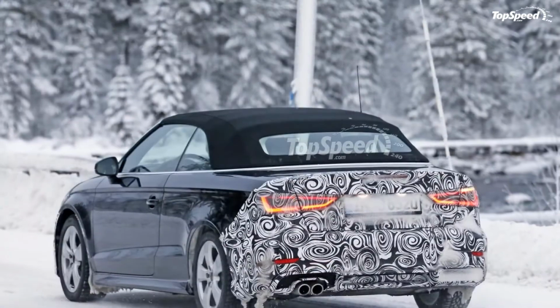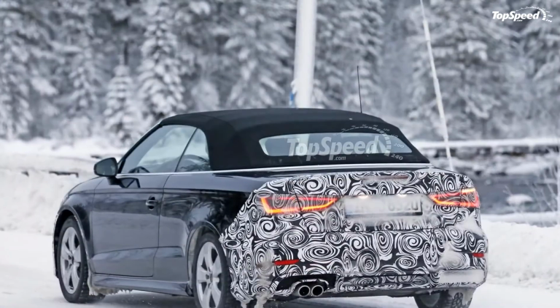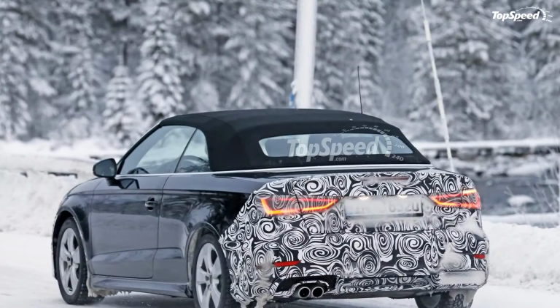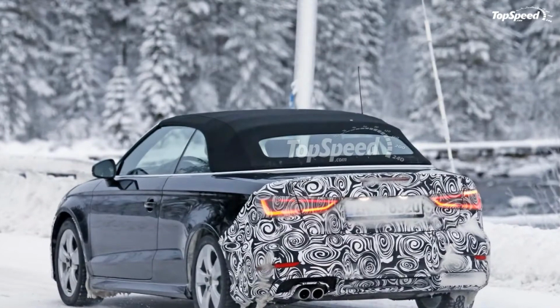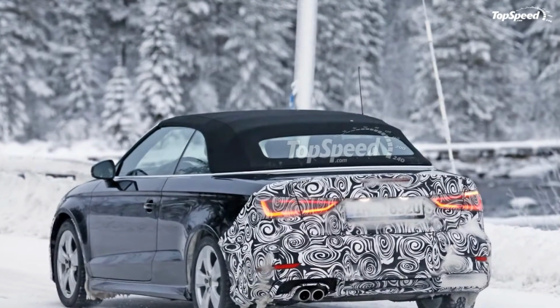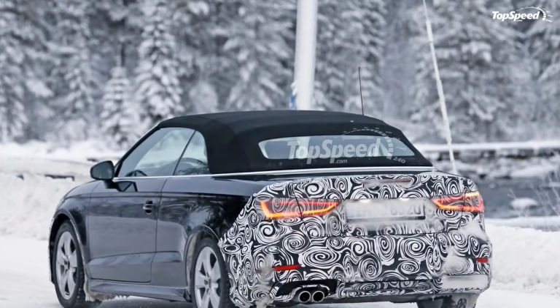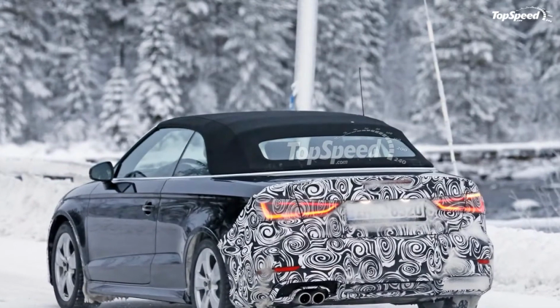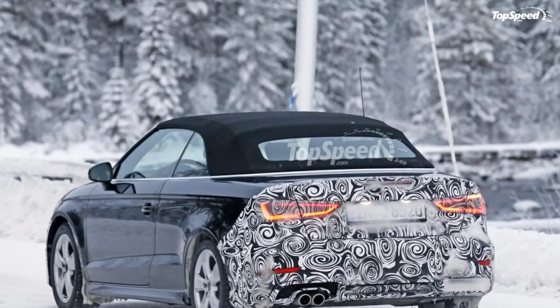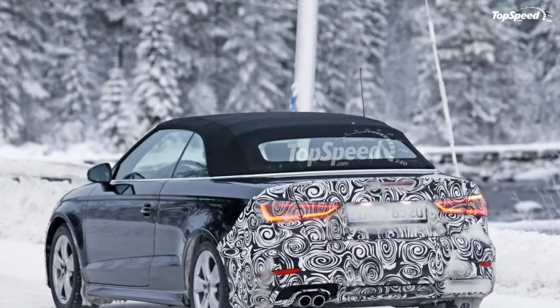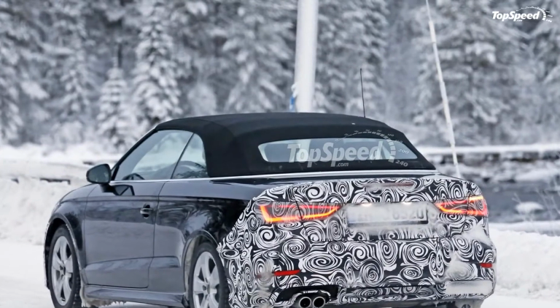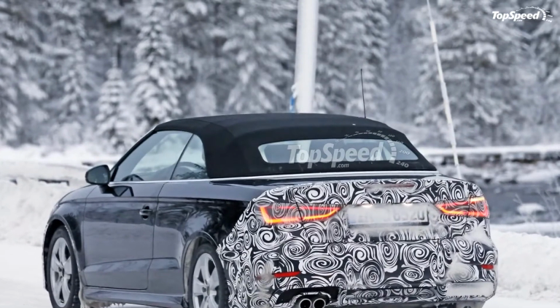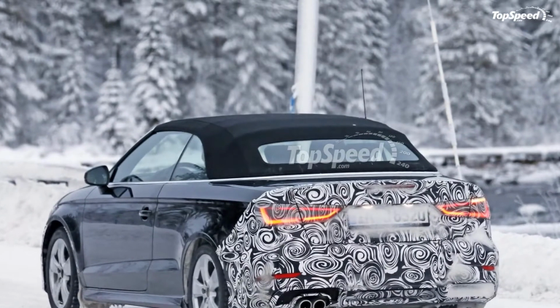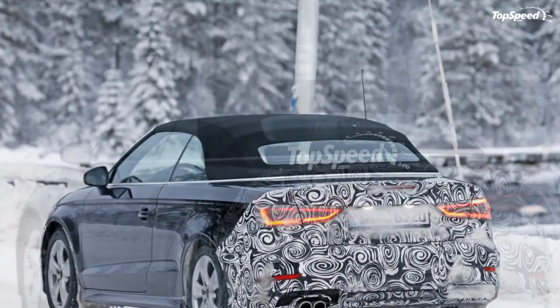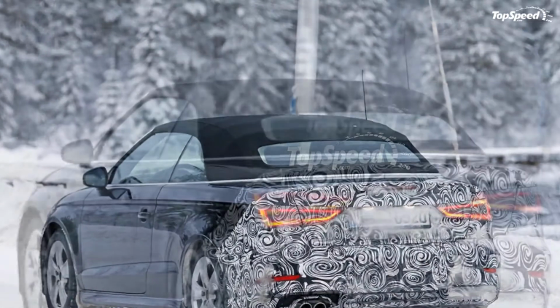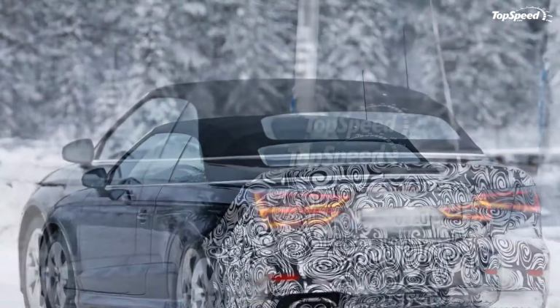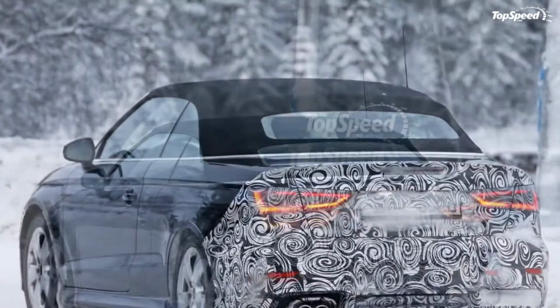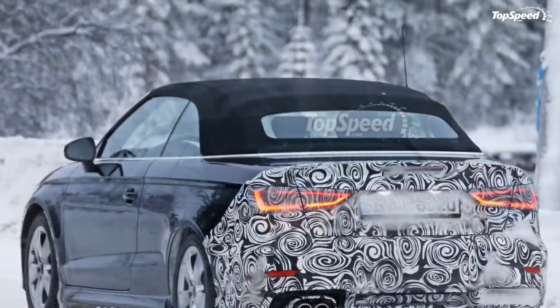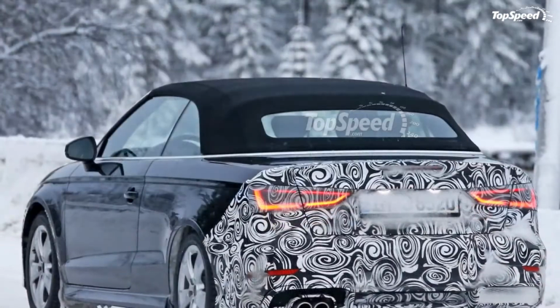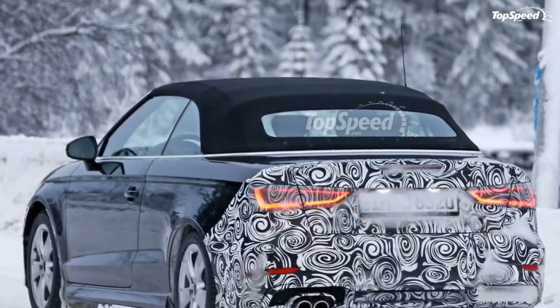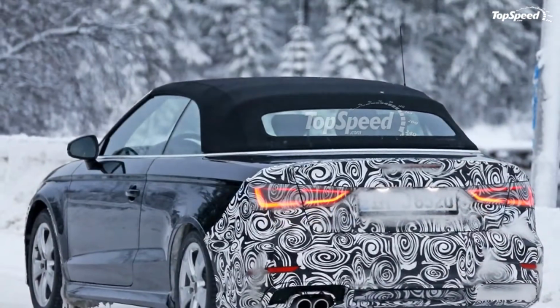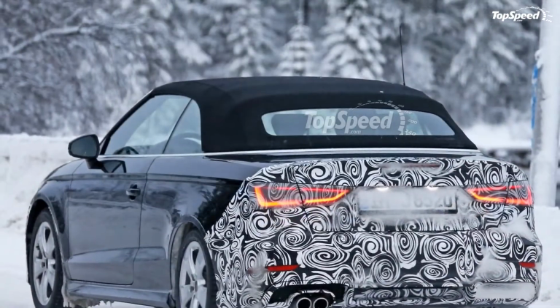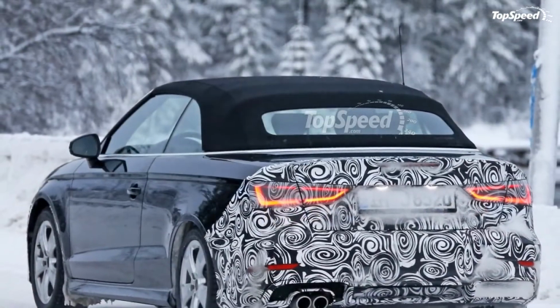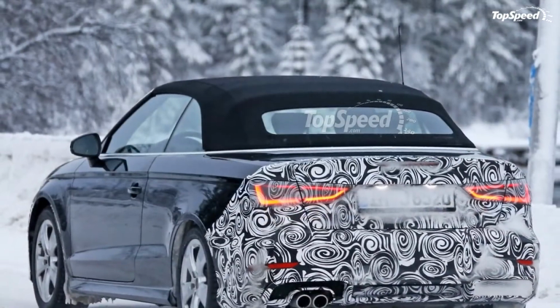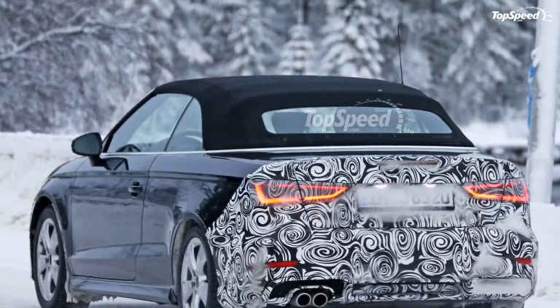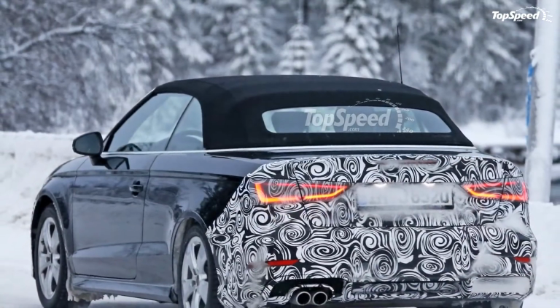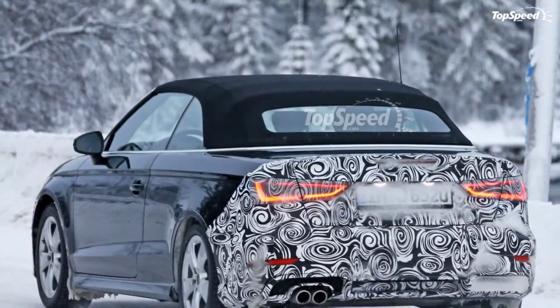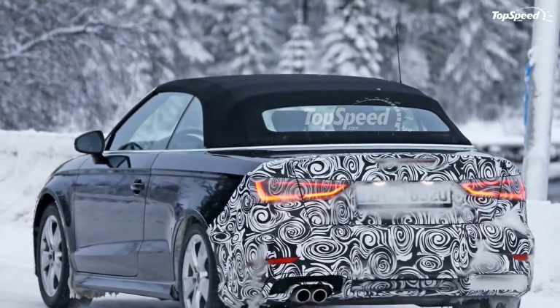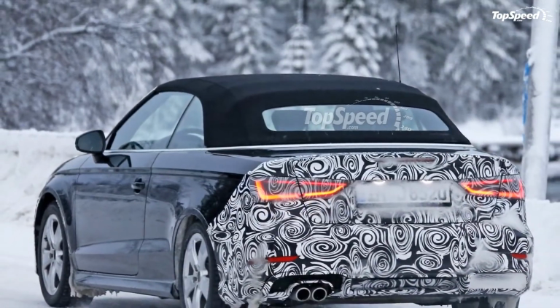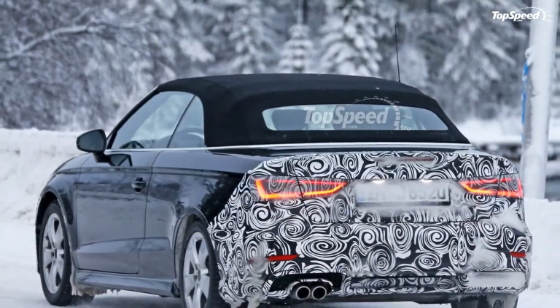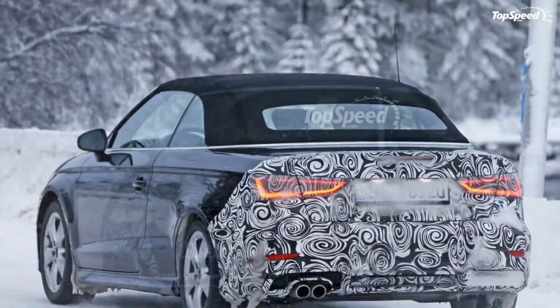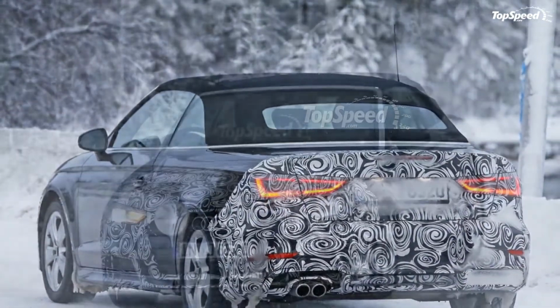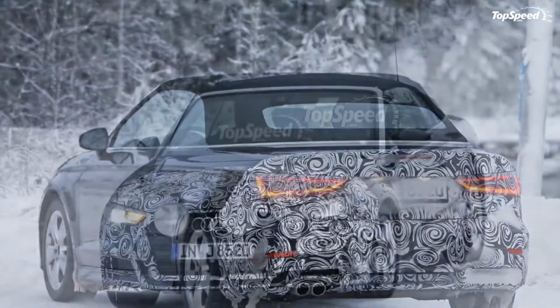And needless to say, the inside of the A3 still looks fresh after more than three years on the market.